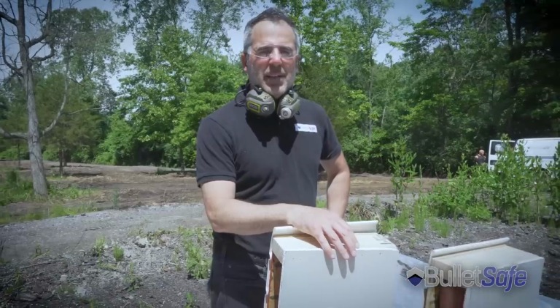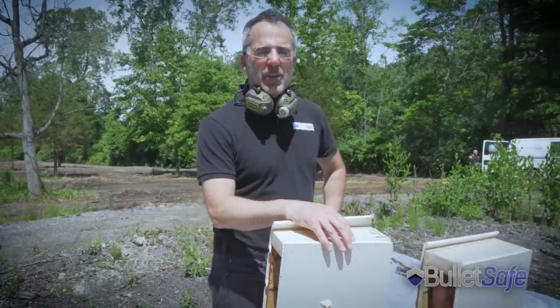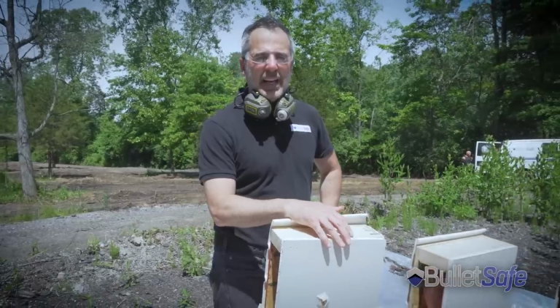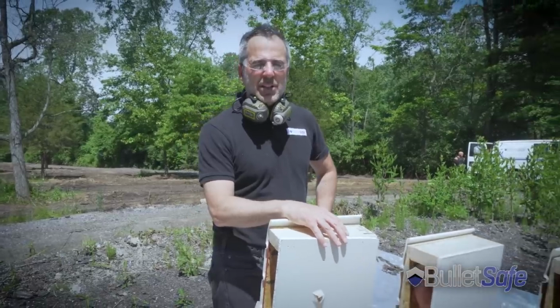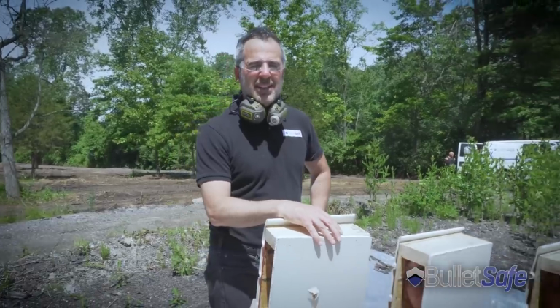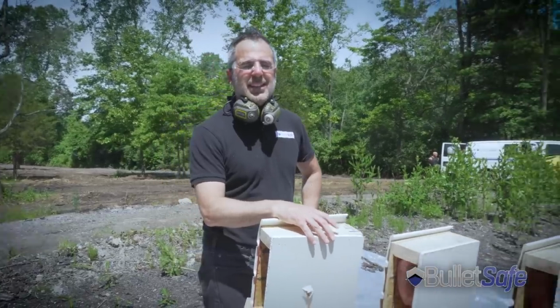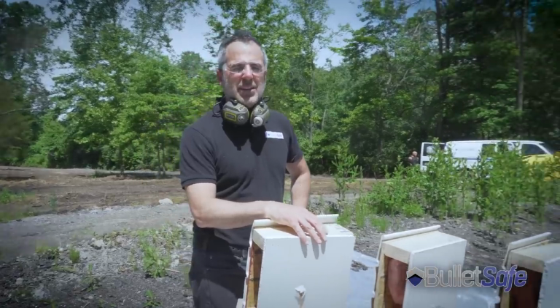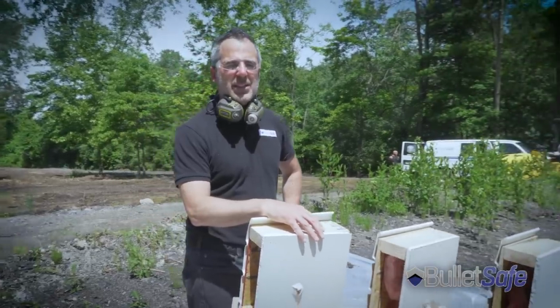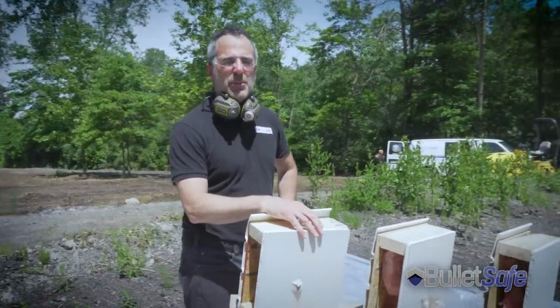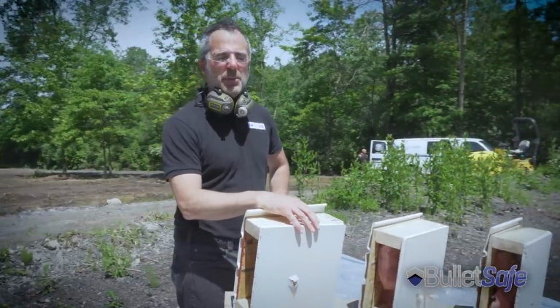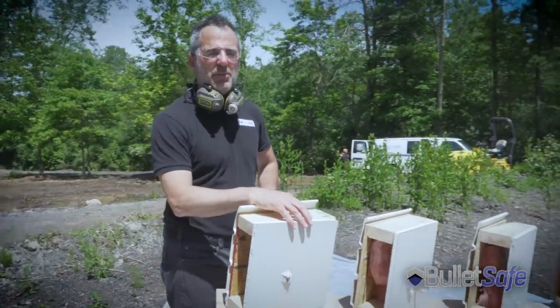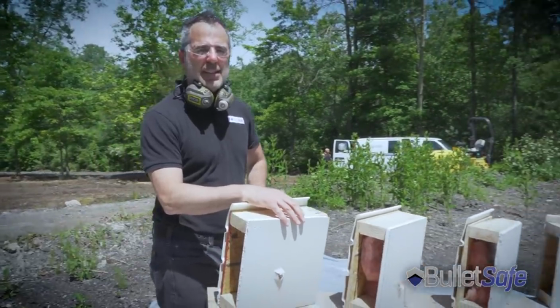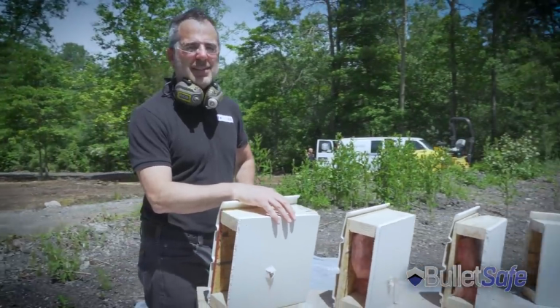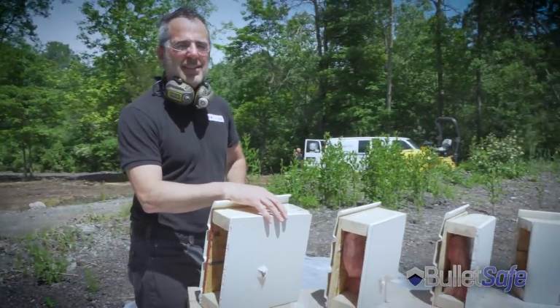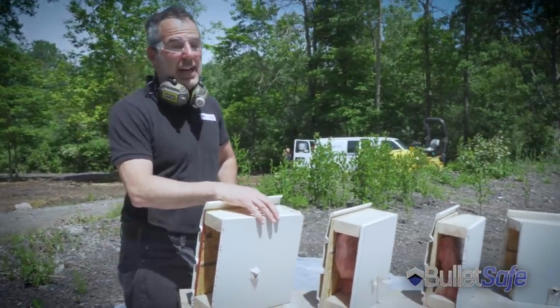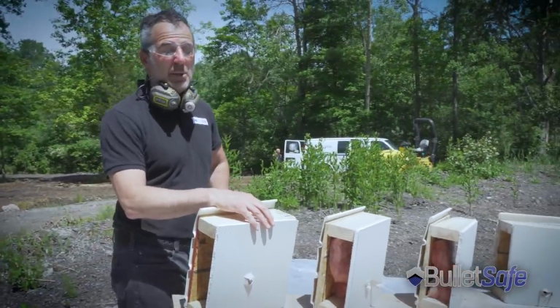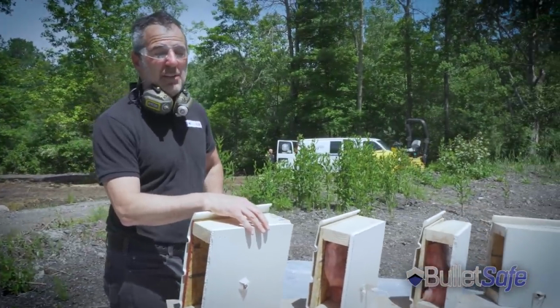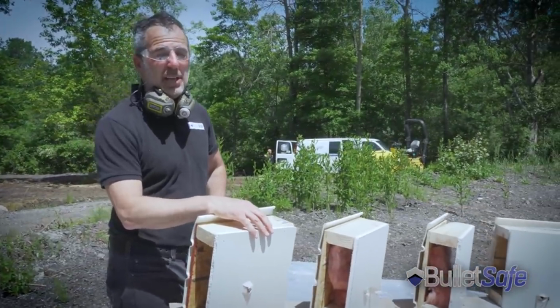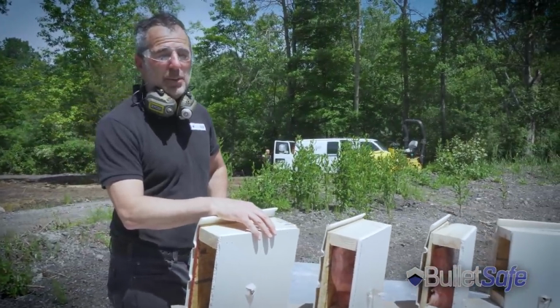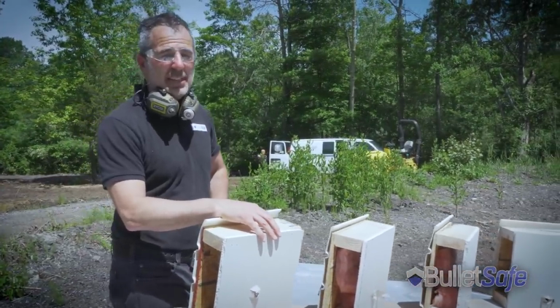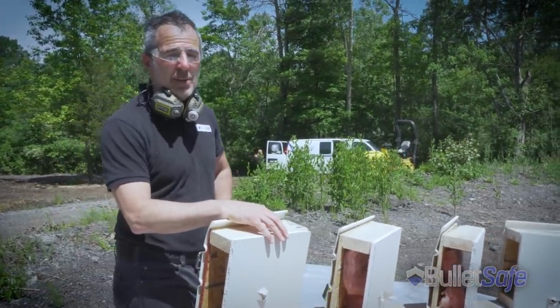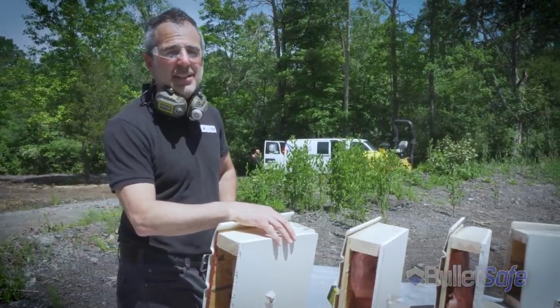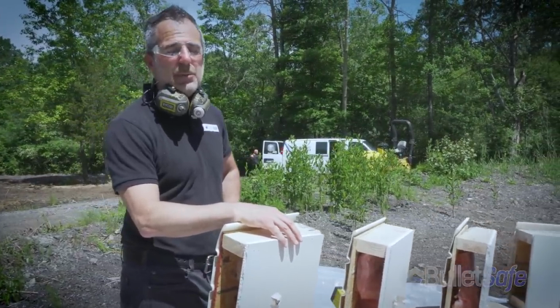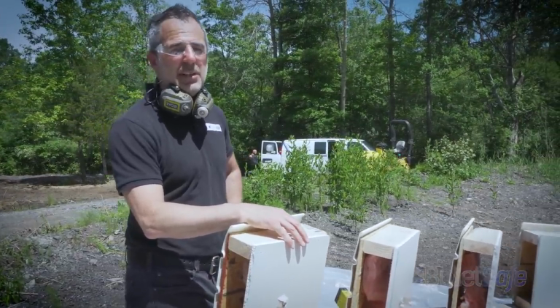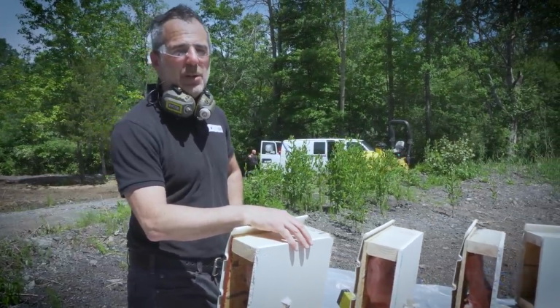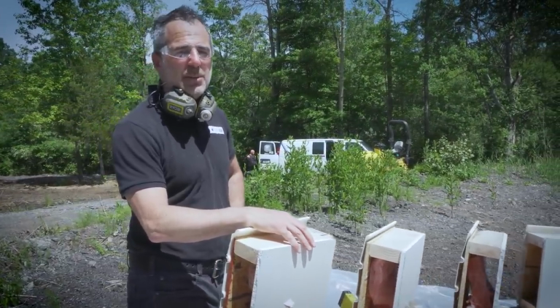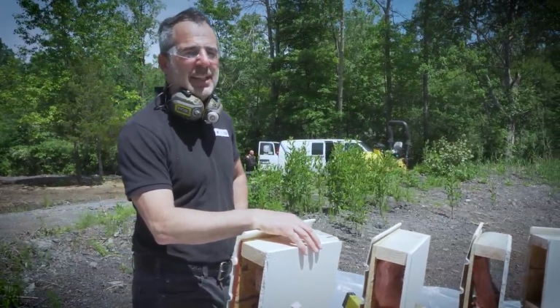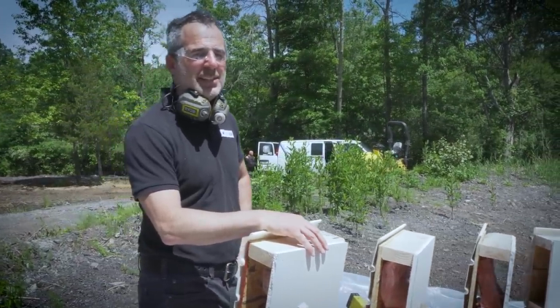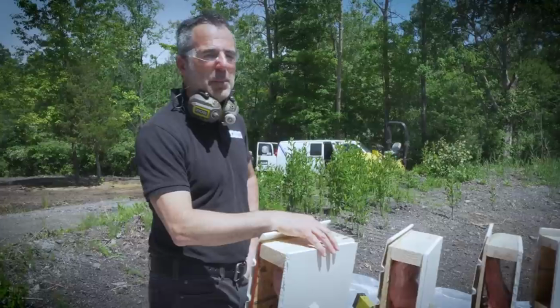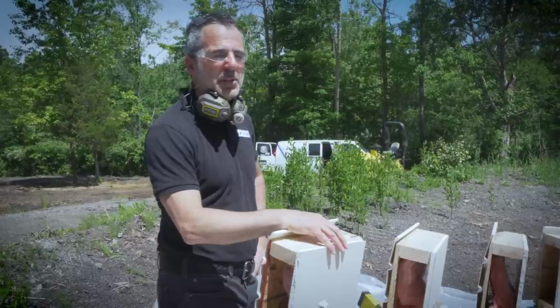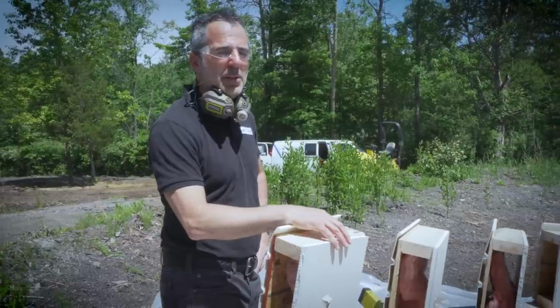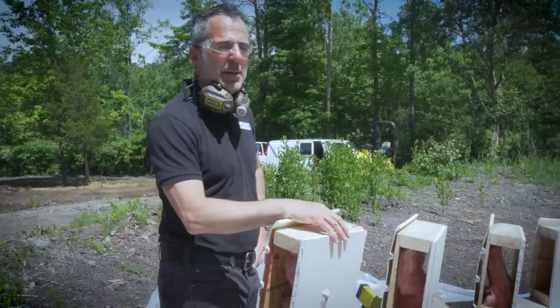If you're in danger, get yourself a bulletproof vest. I'd appreciate it if you got a BulletSafe one. They're really affordable and they stop bullets really well.